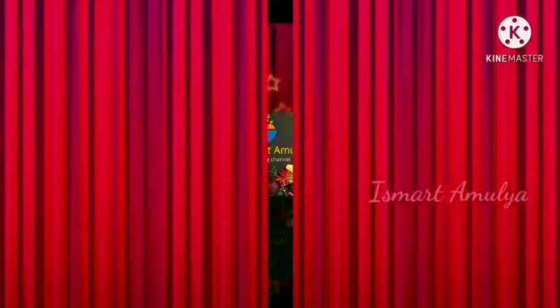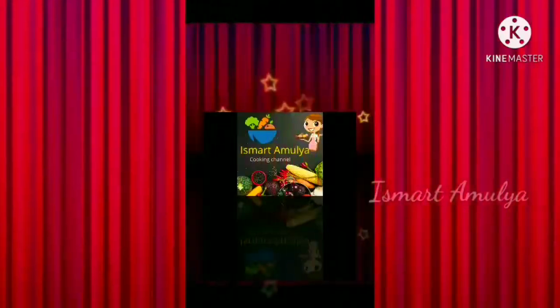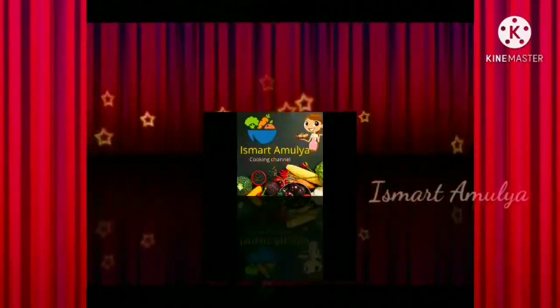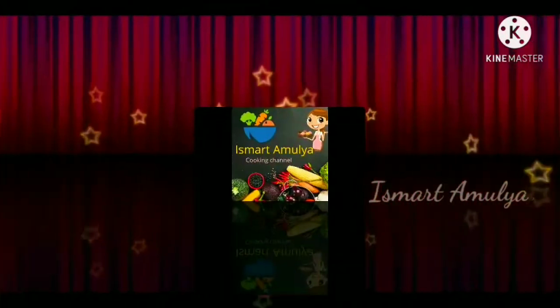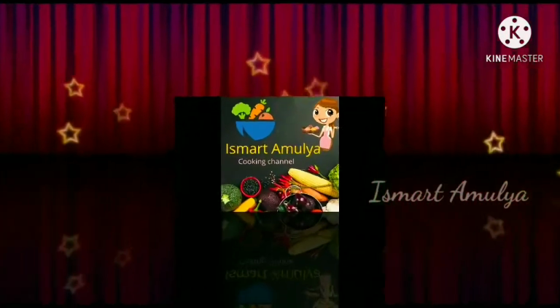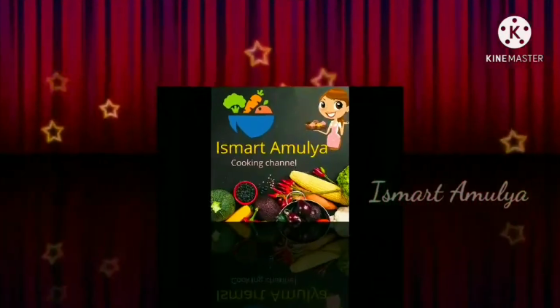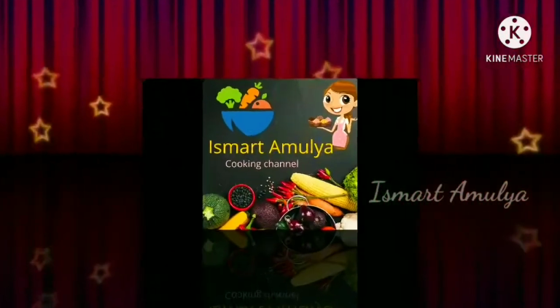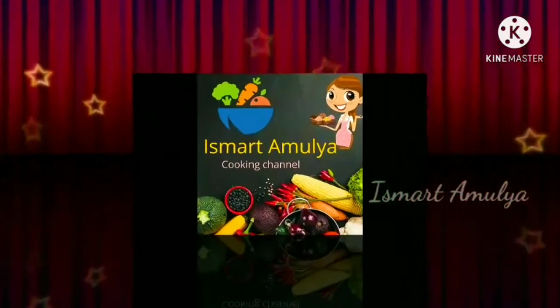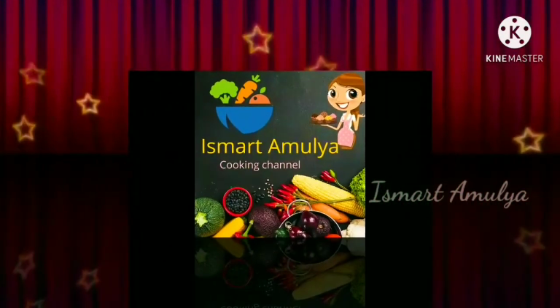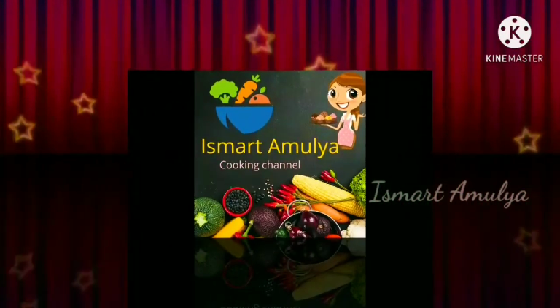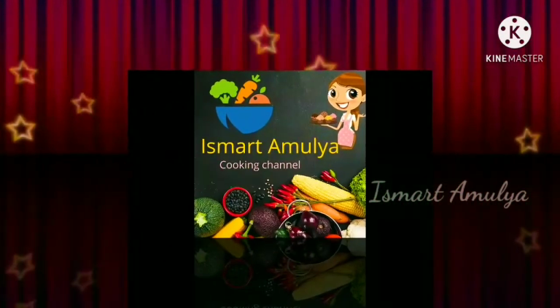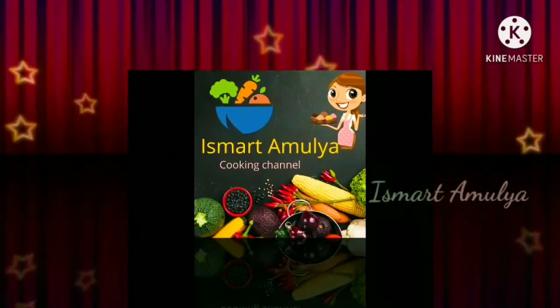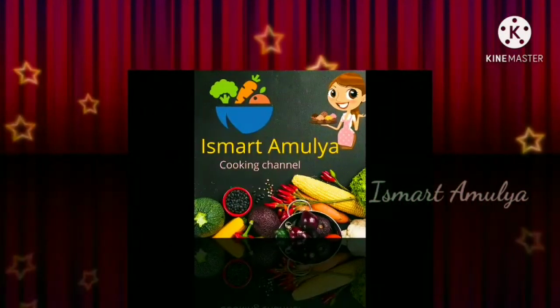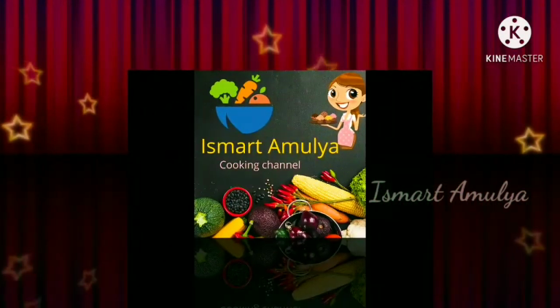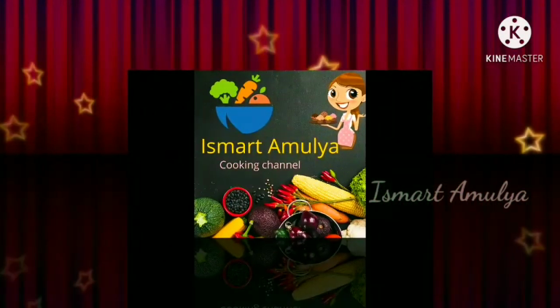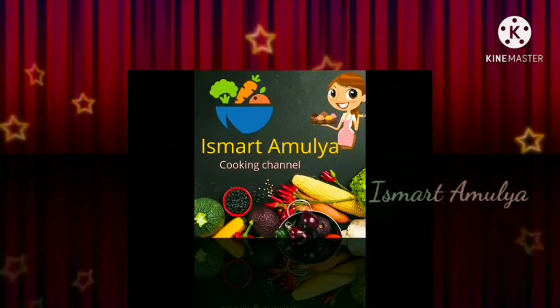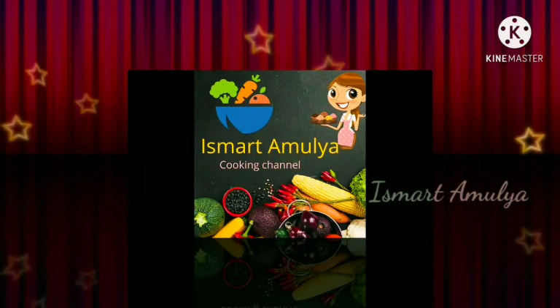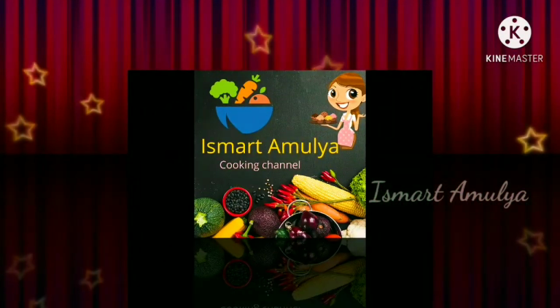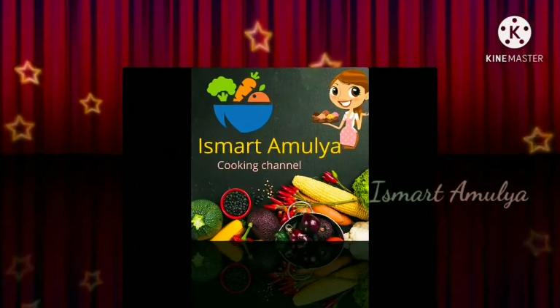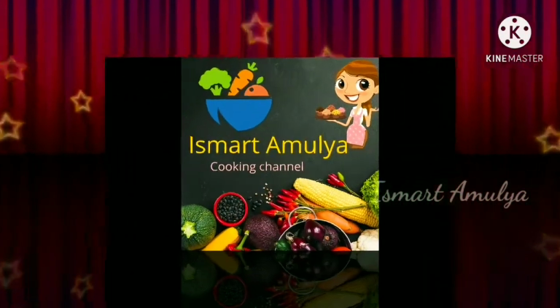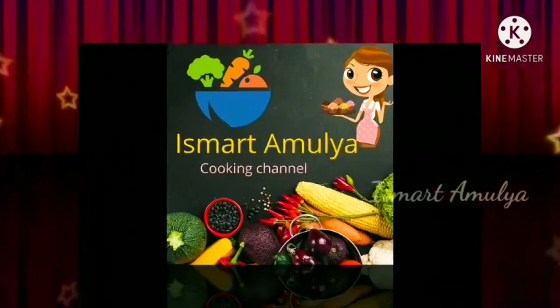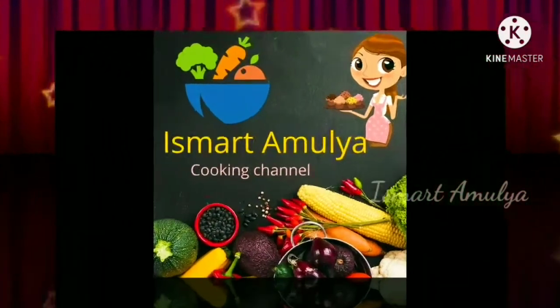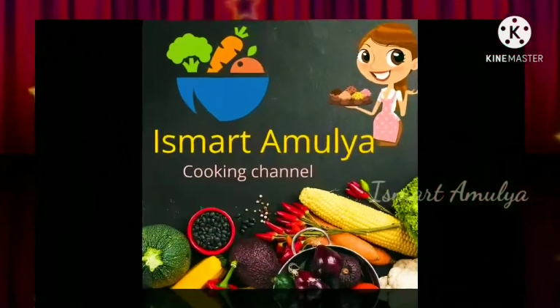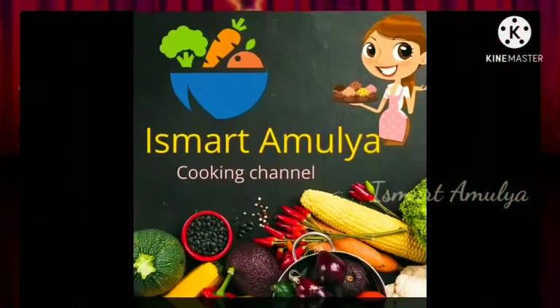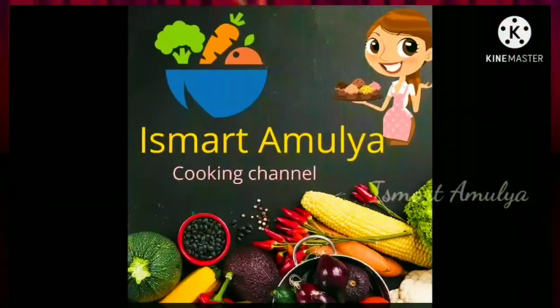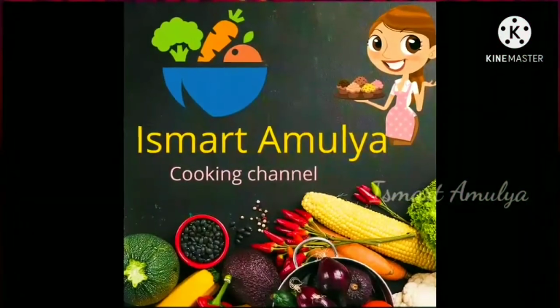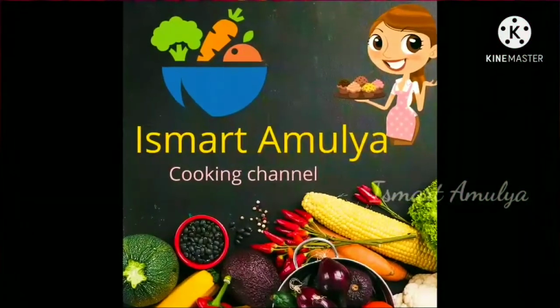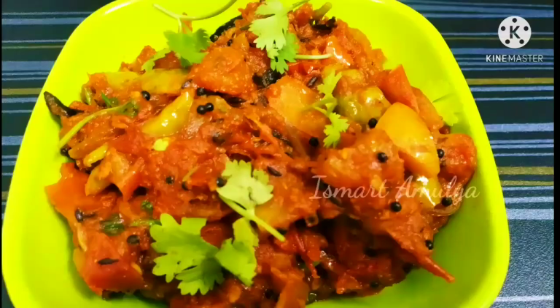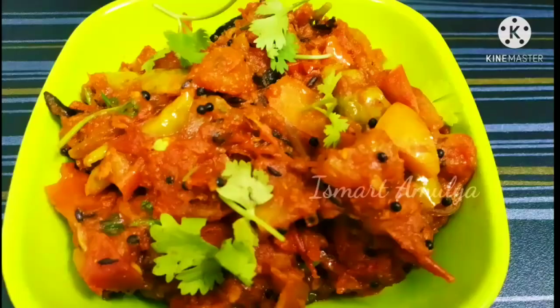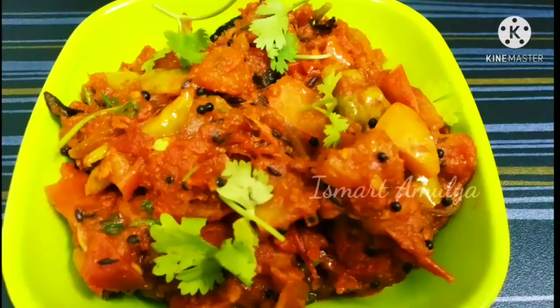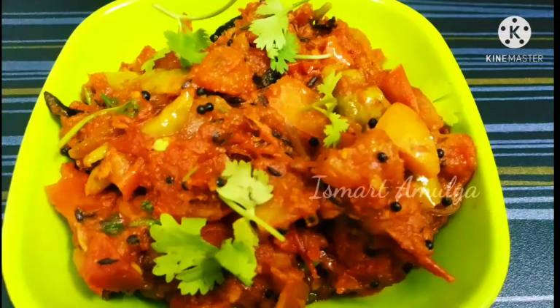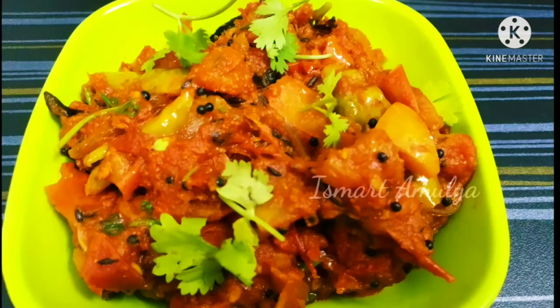Hi Andy, I am Amulya. Welcome back to our channel, Ismaat Amulya.